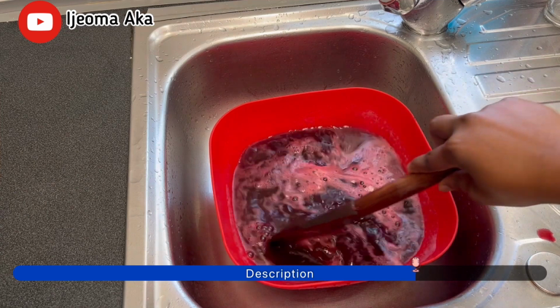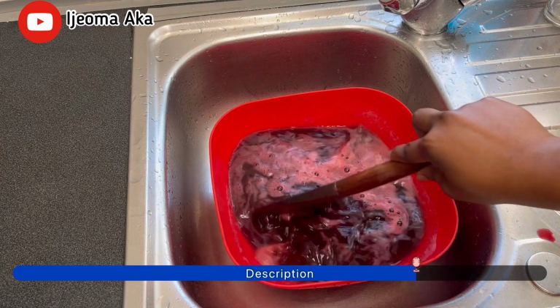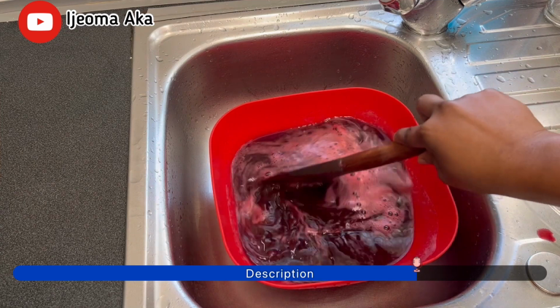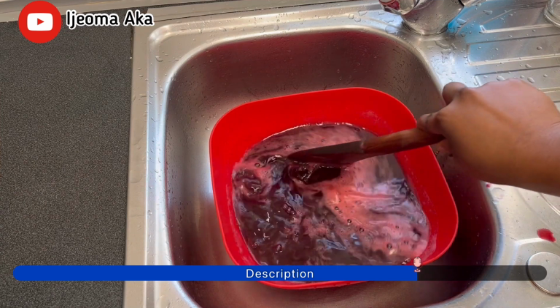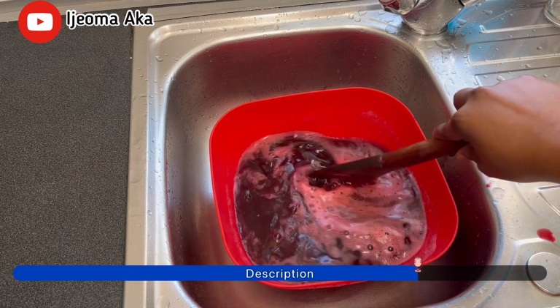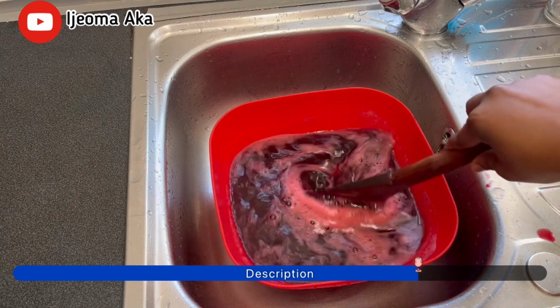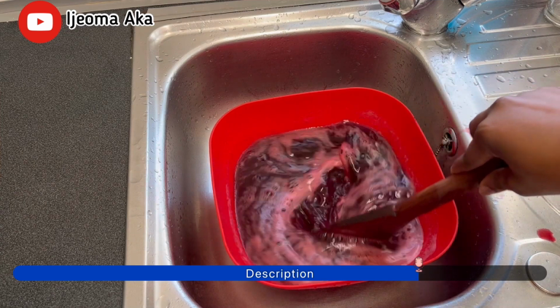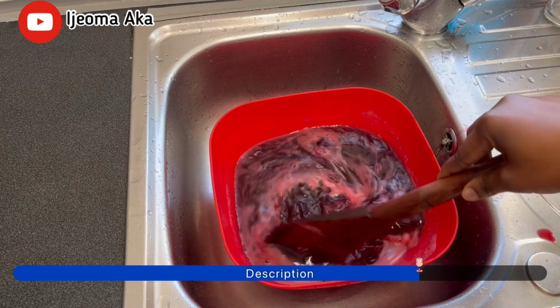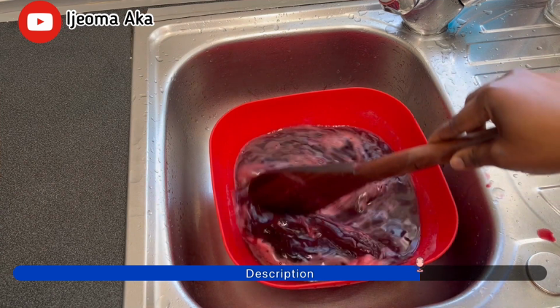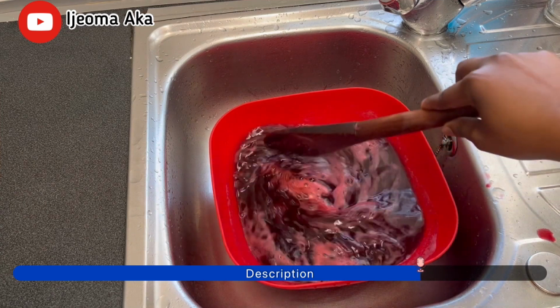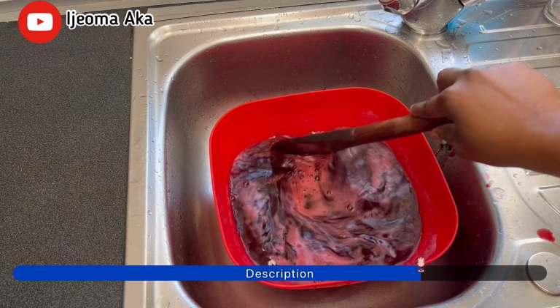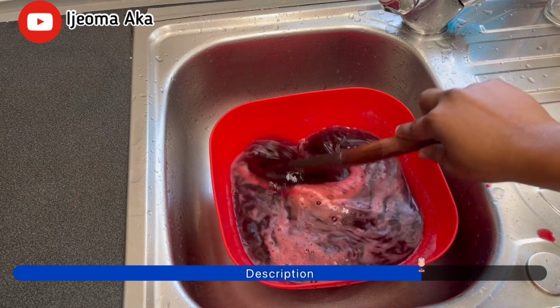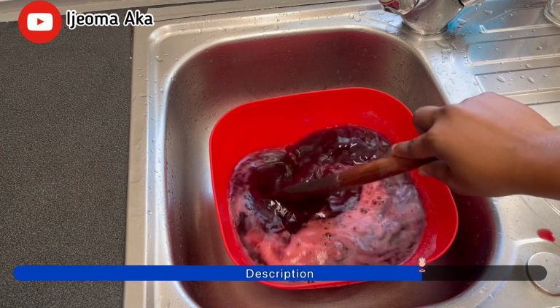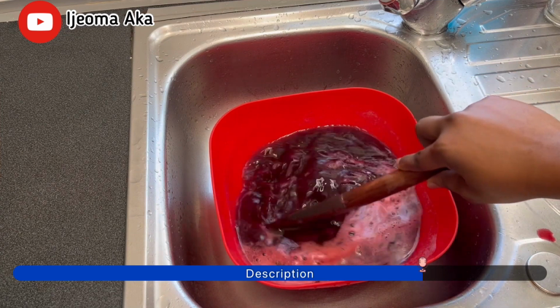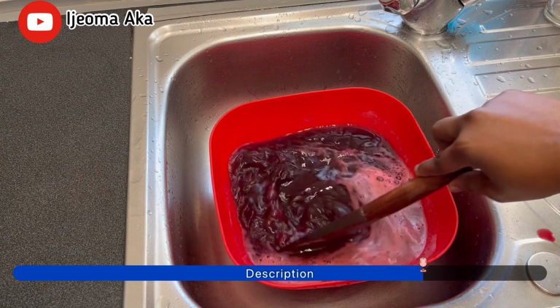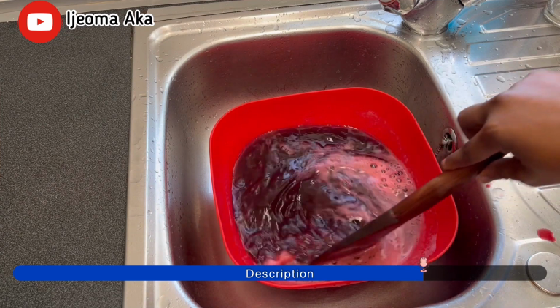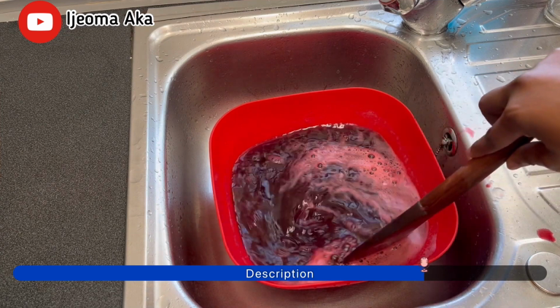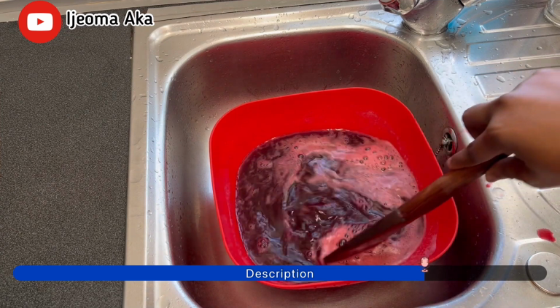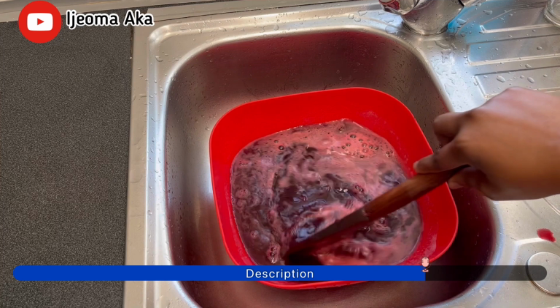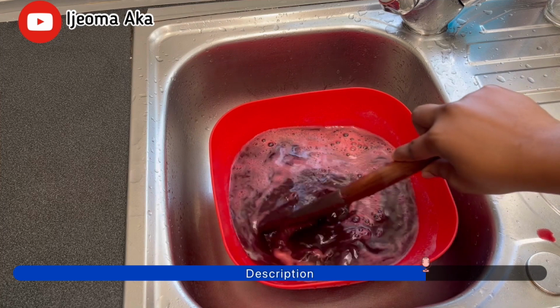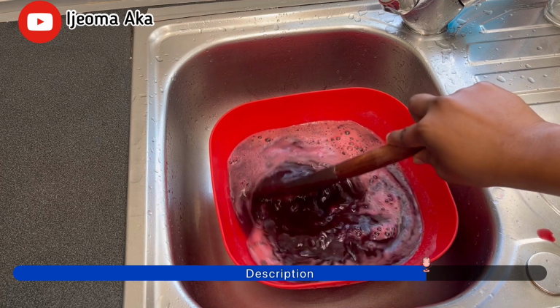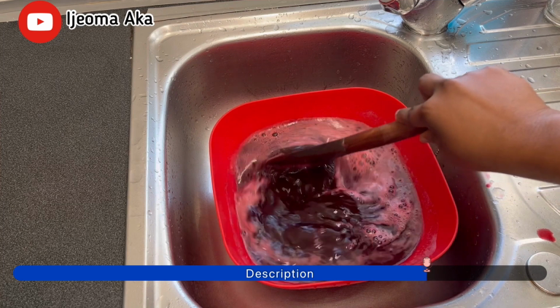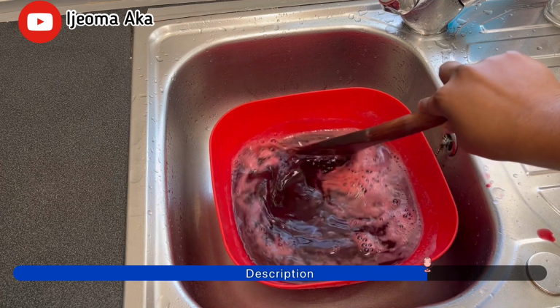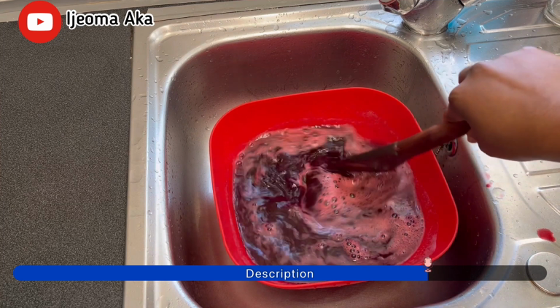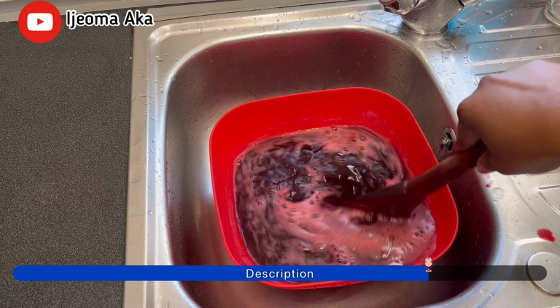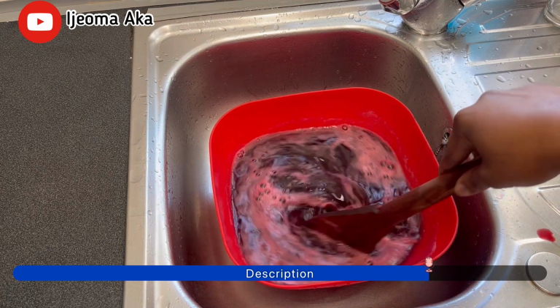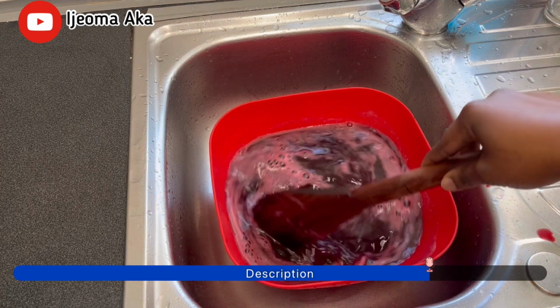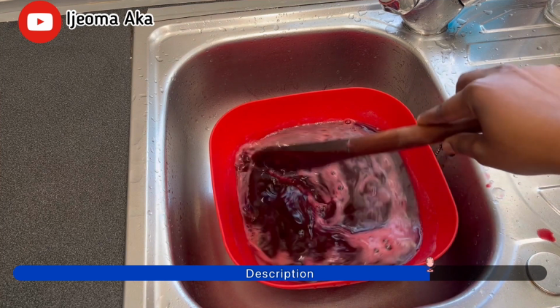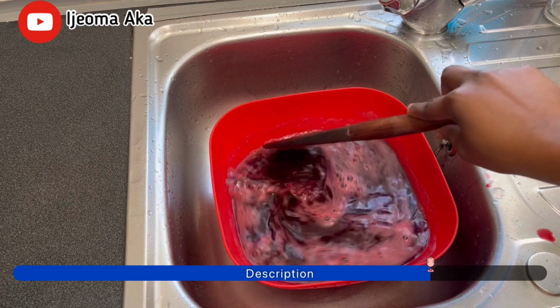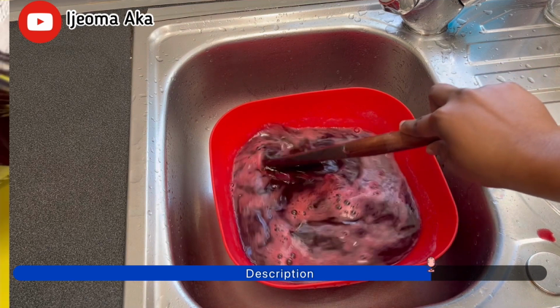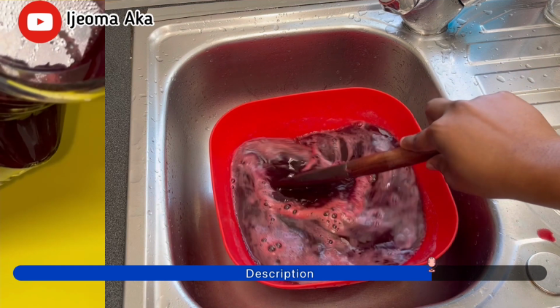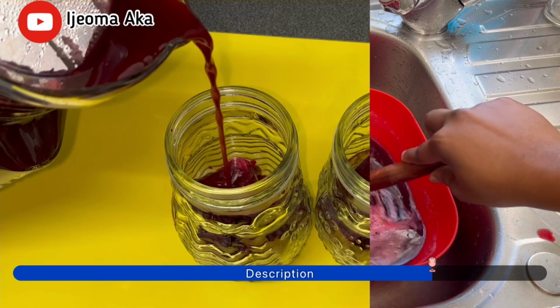So guys, I'm just going to put it in the refrigerator and allow it to cool down, and then it's ready to serve.